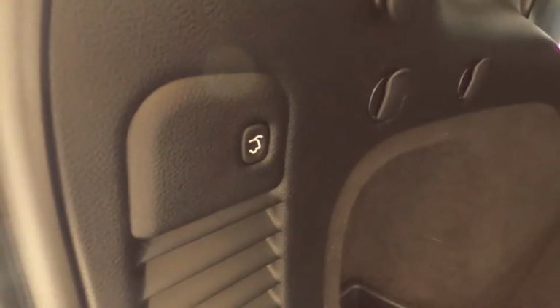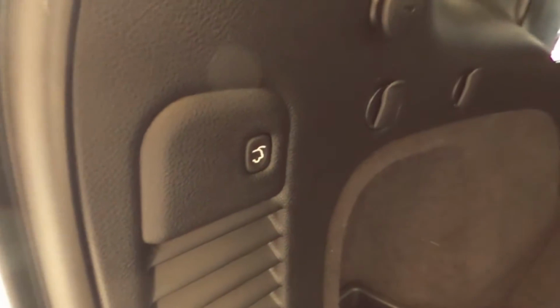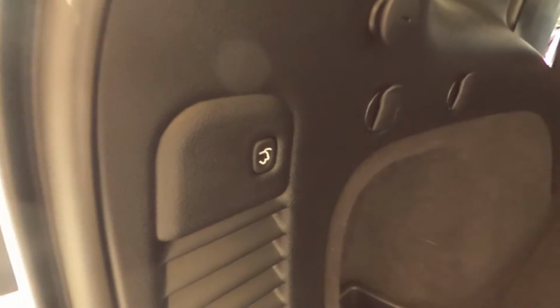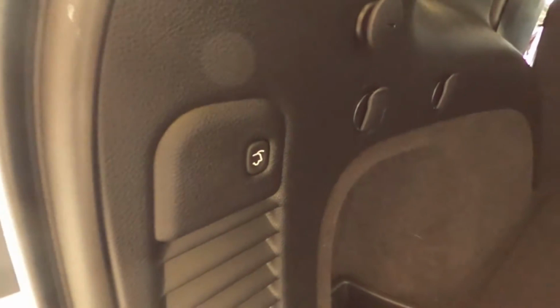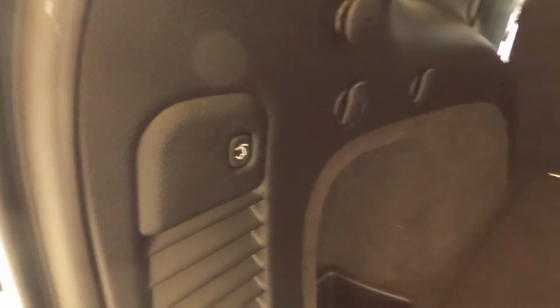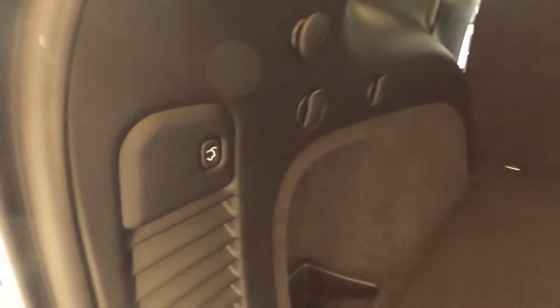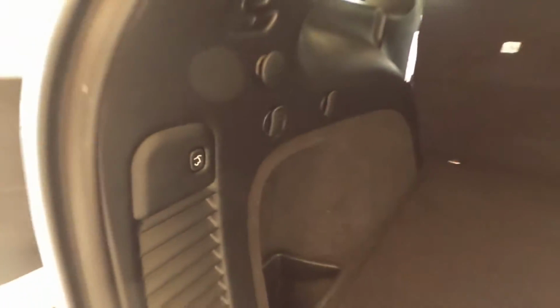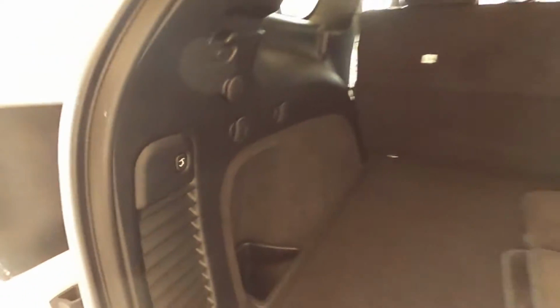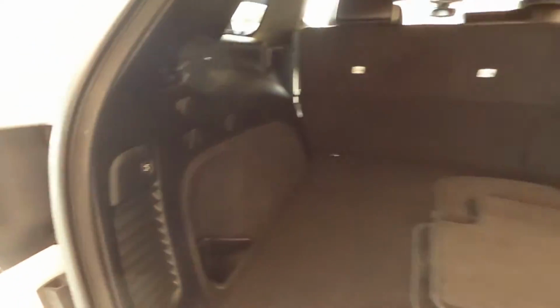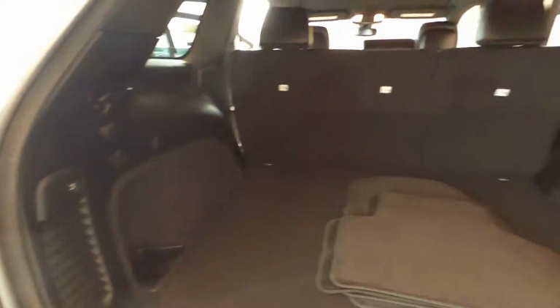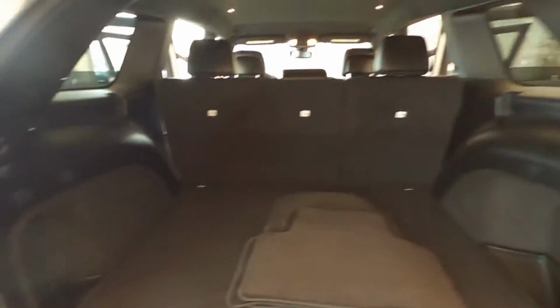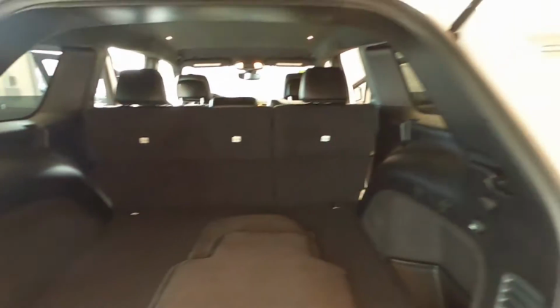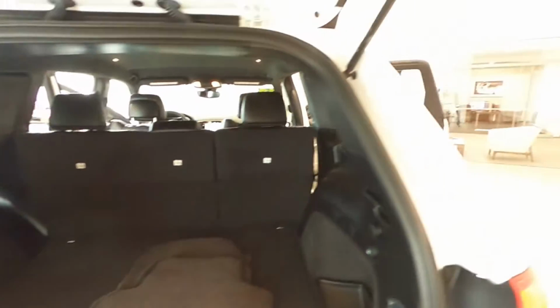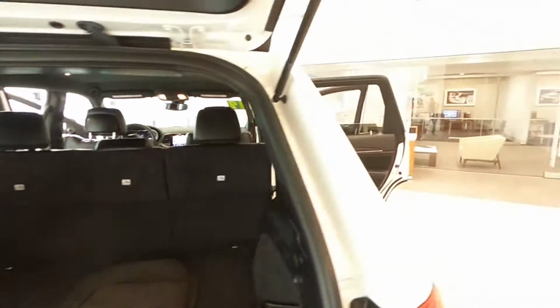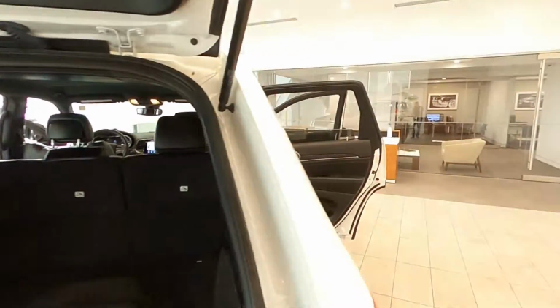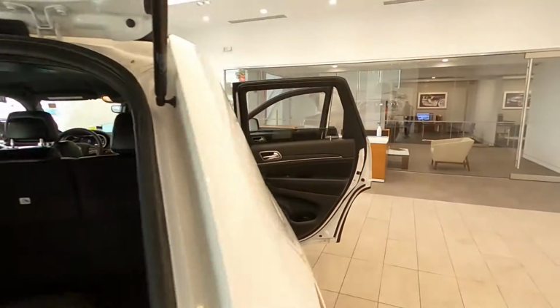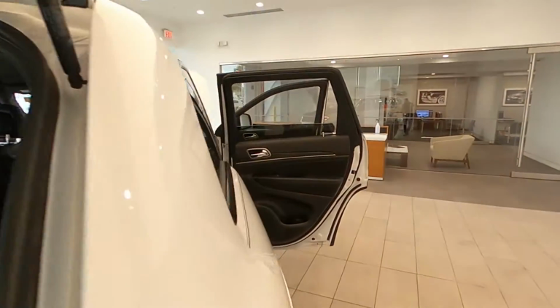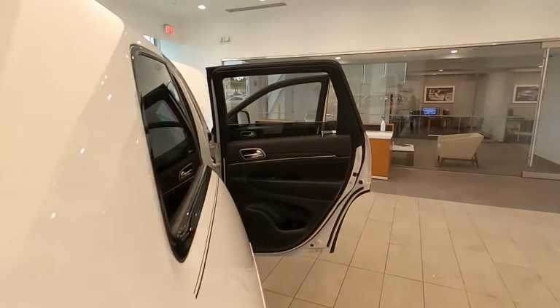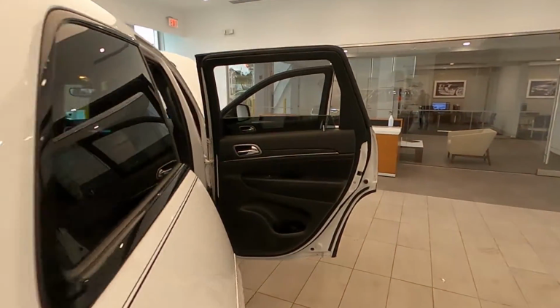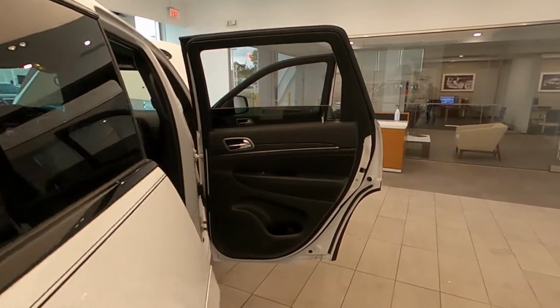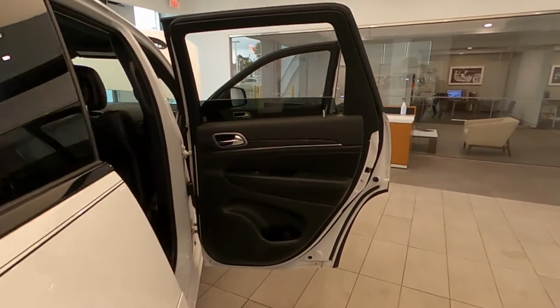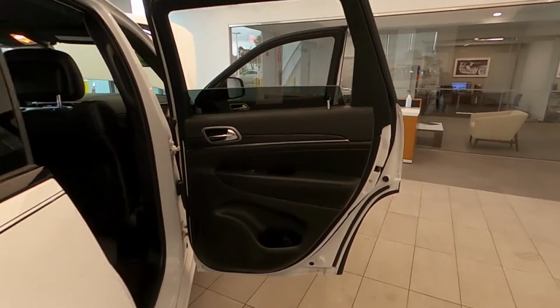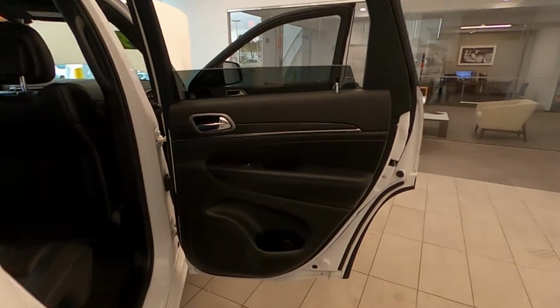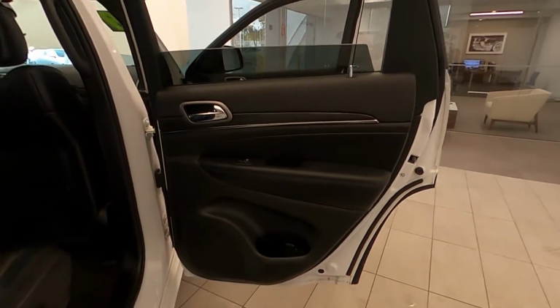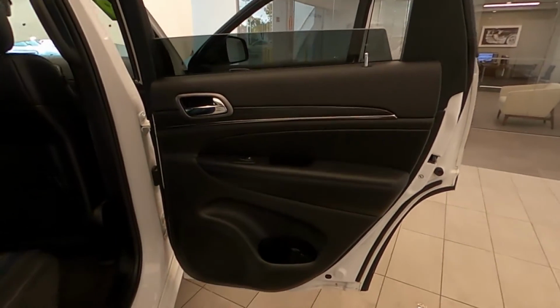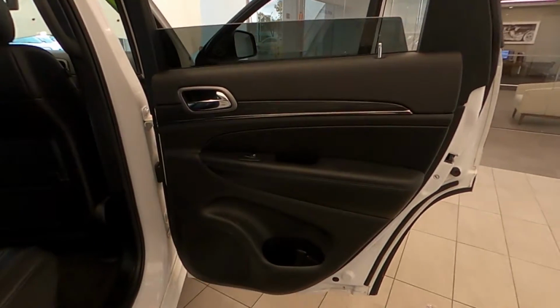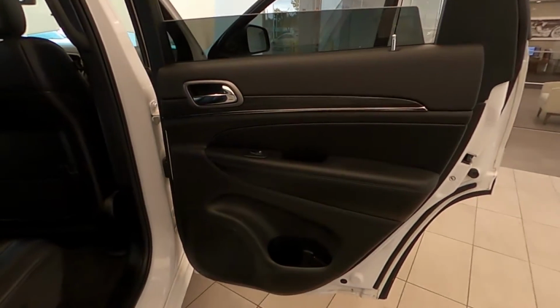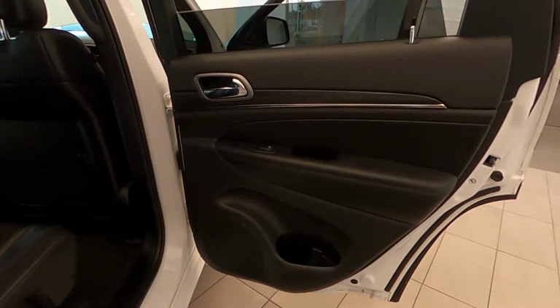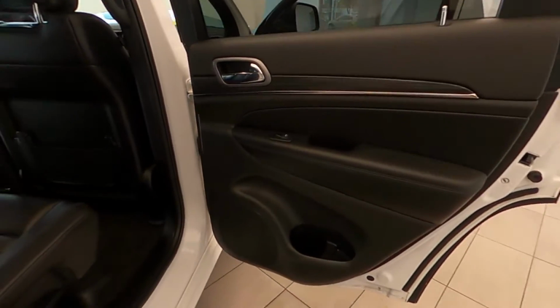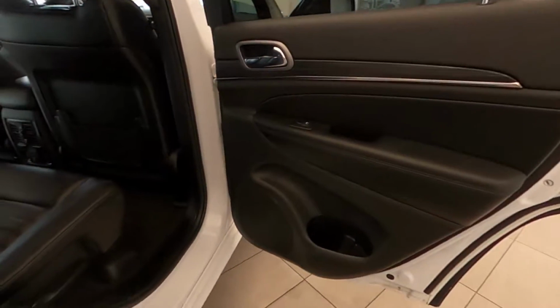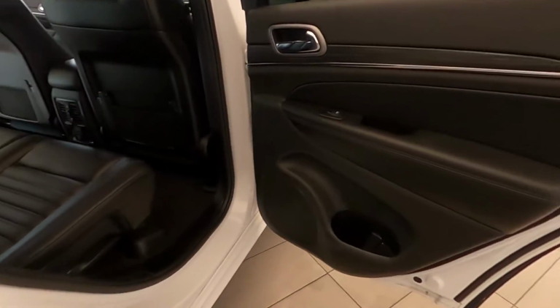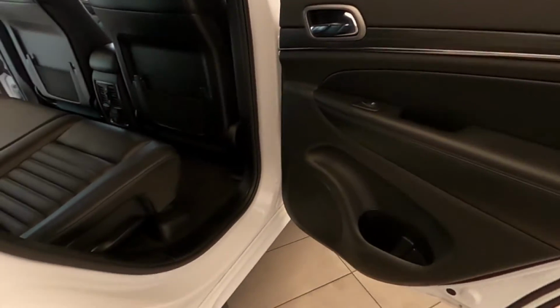This stunning SUV had only one owner and has a clean Carfax with no accidents and a clean title.